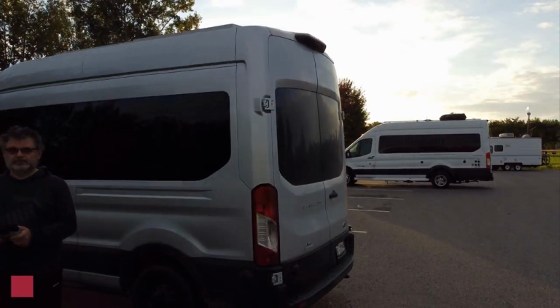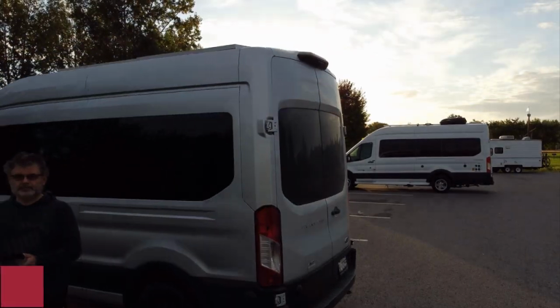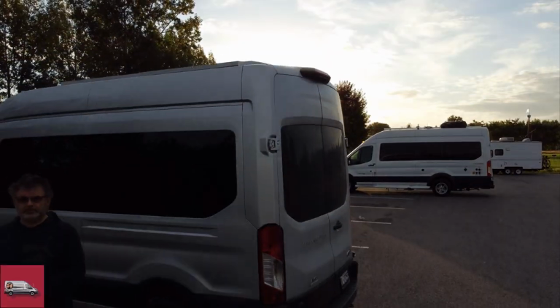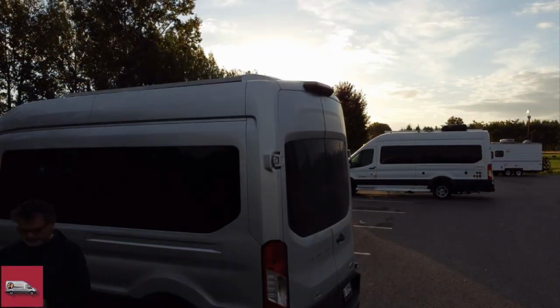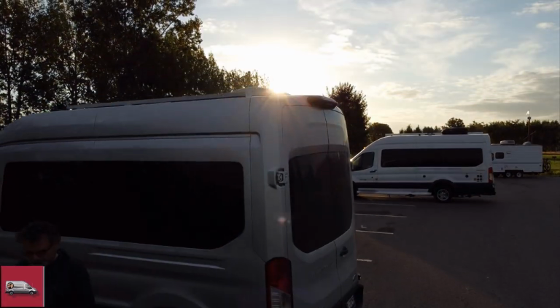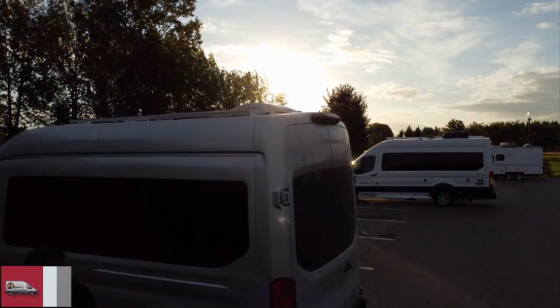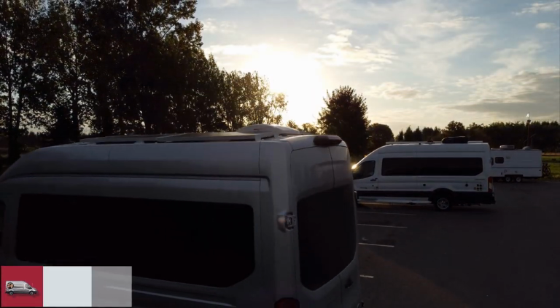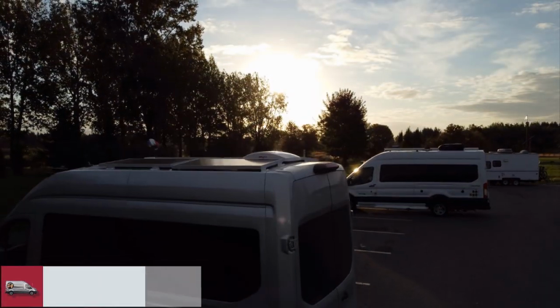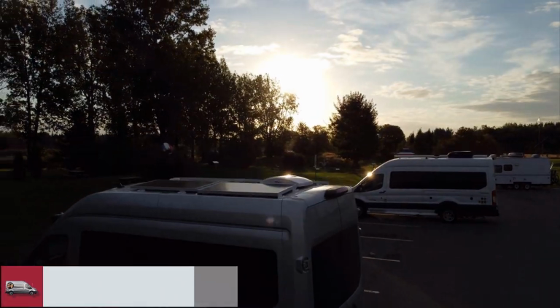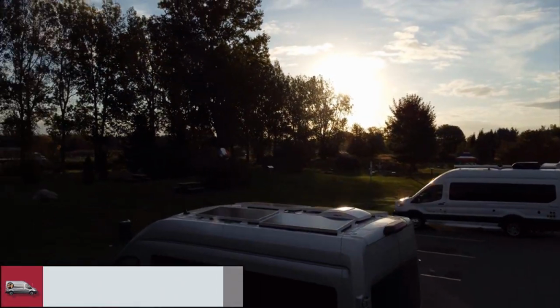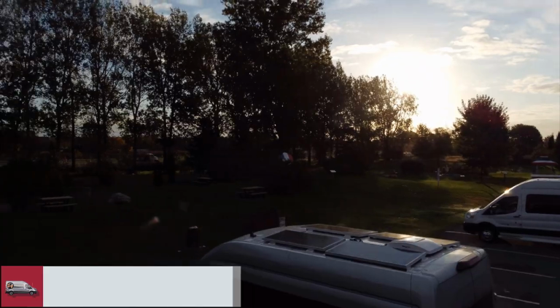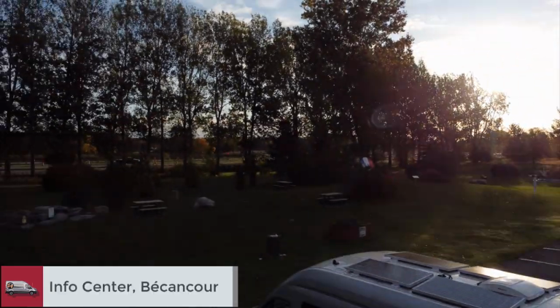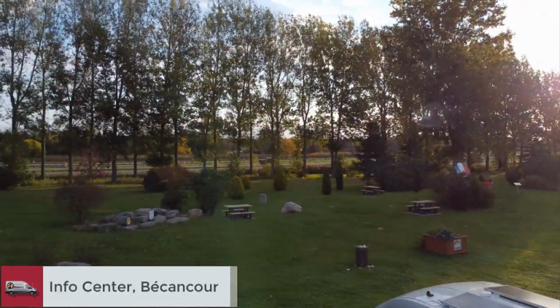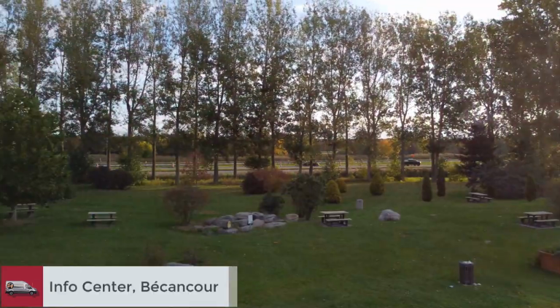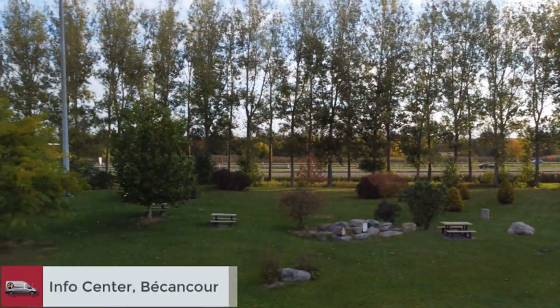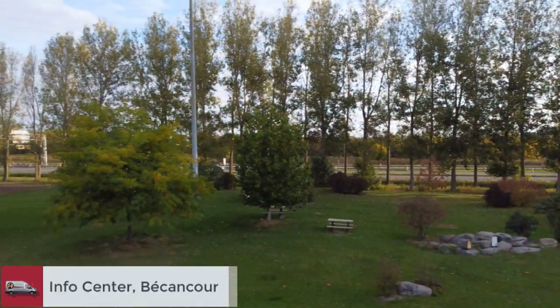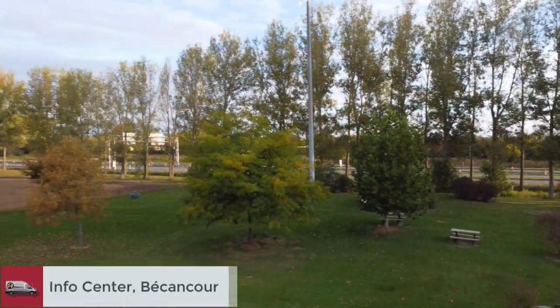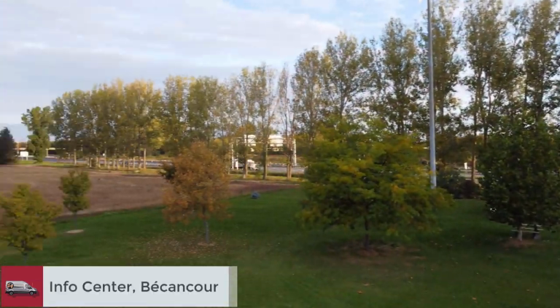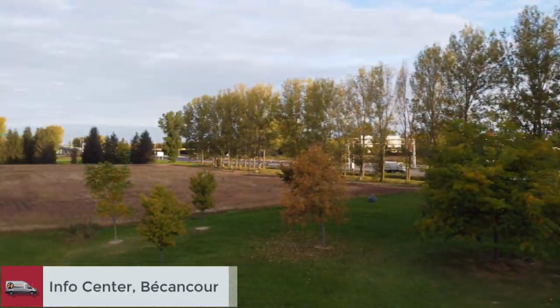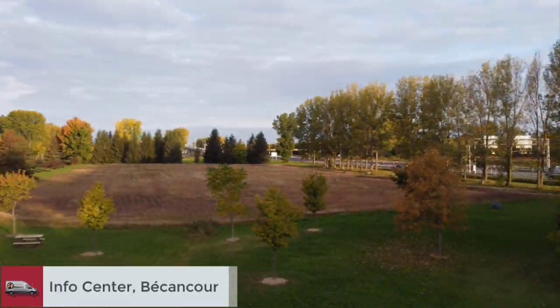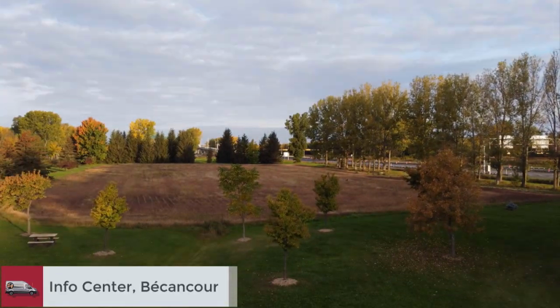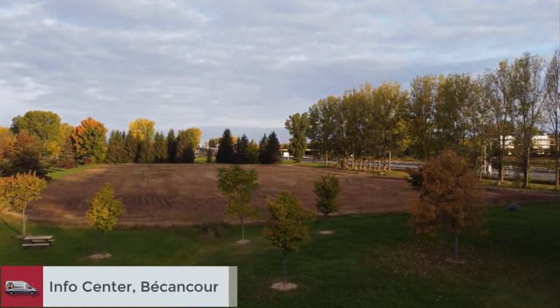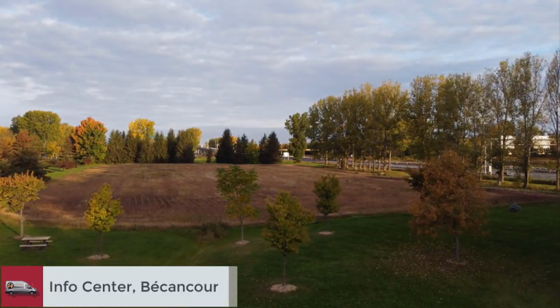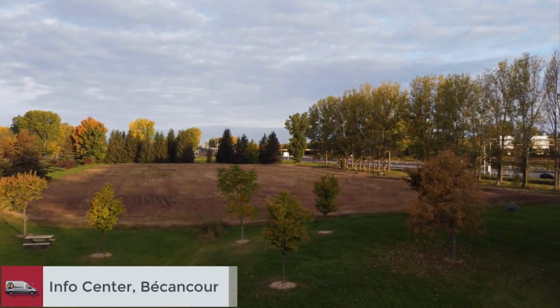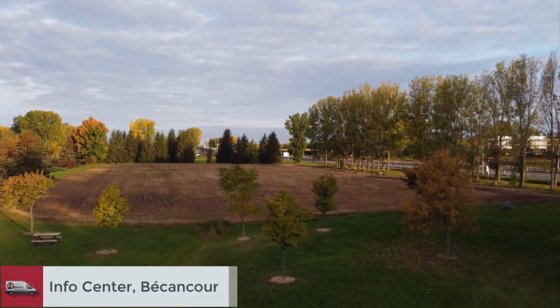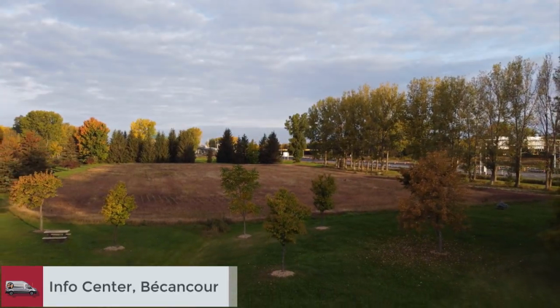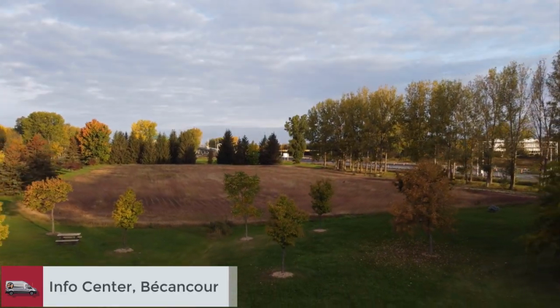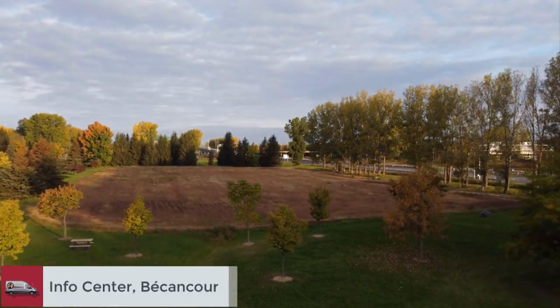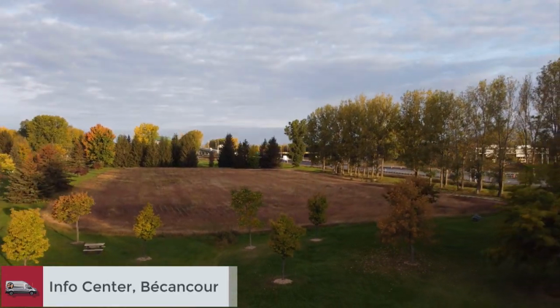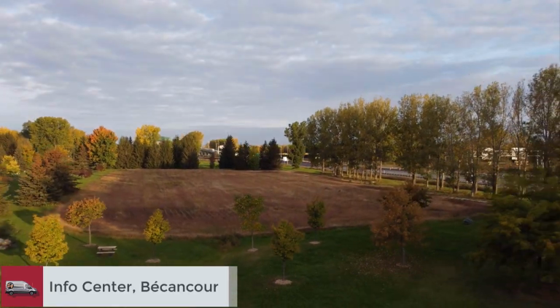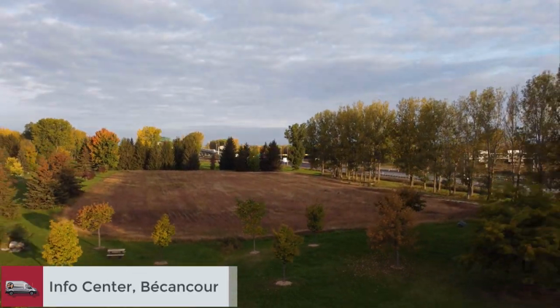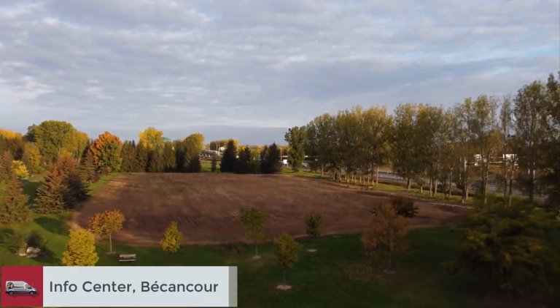We ran into fellow boondockers at this tourist information center — another good spot for spending the night.